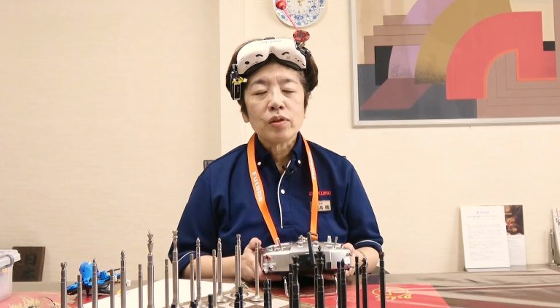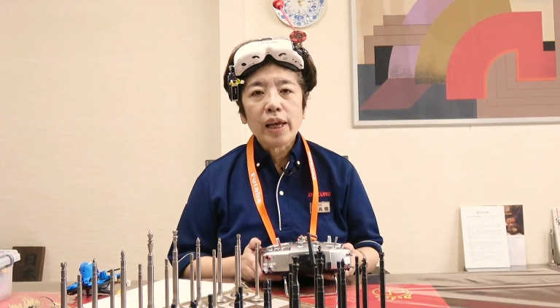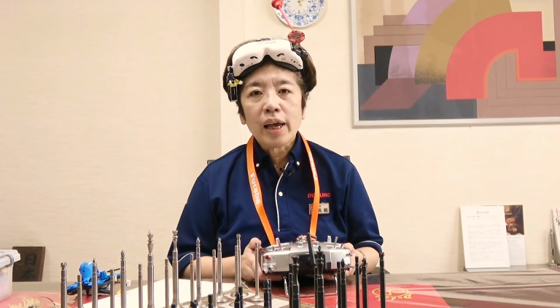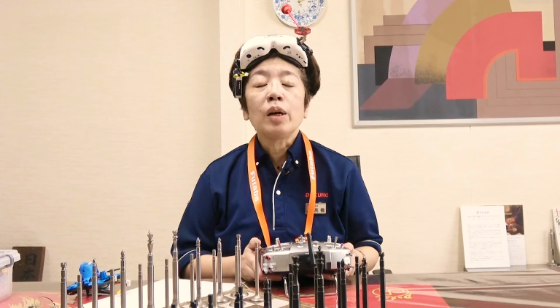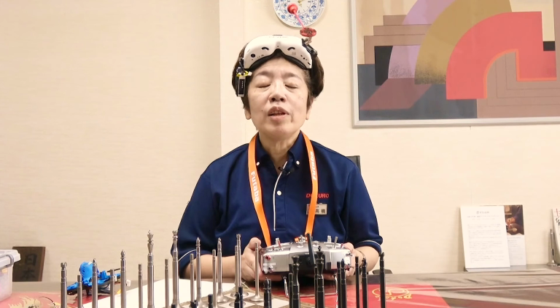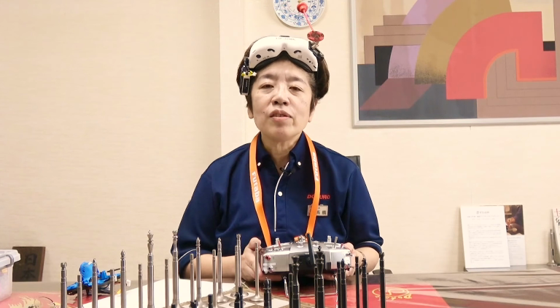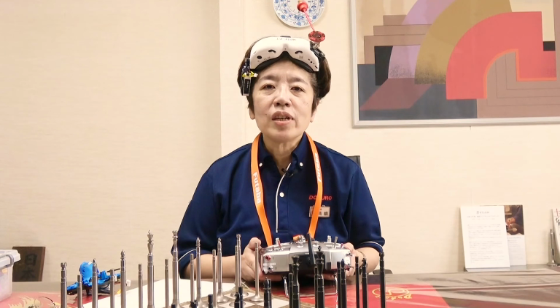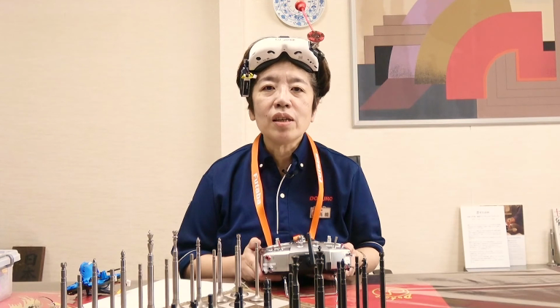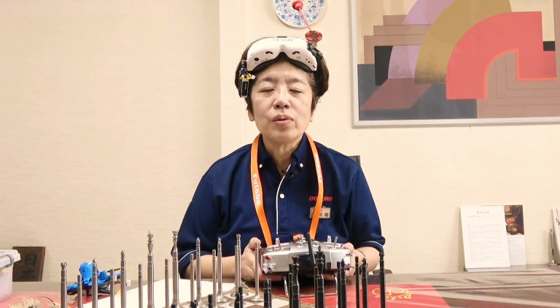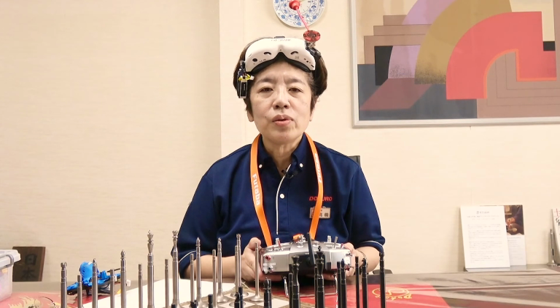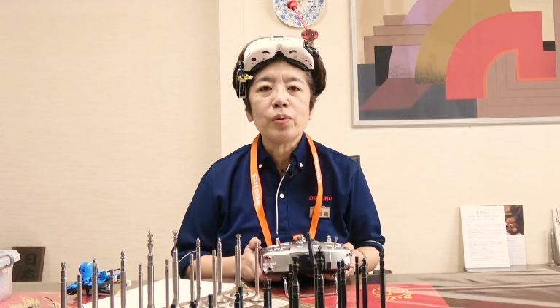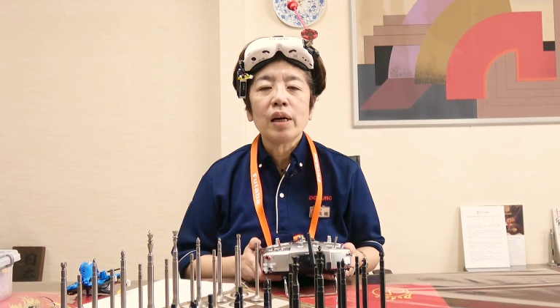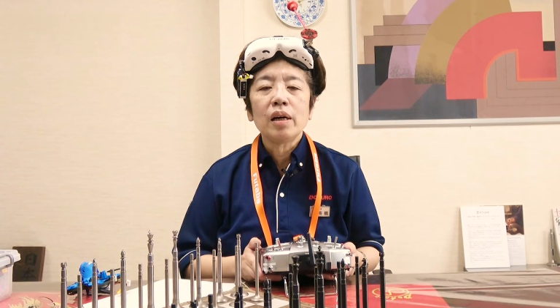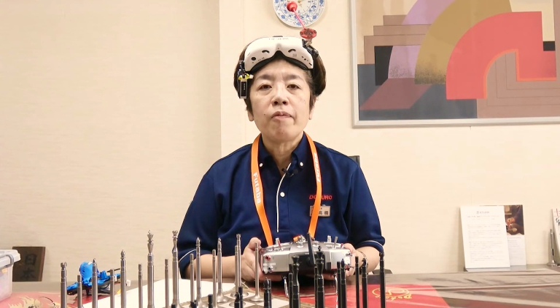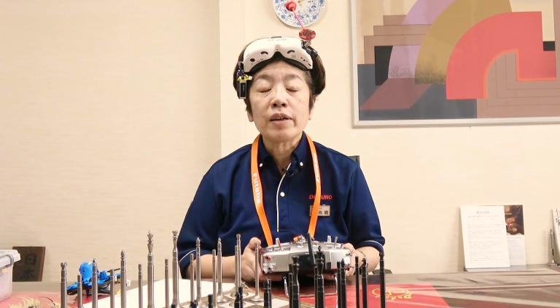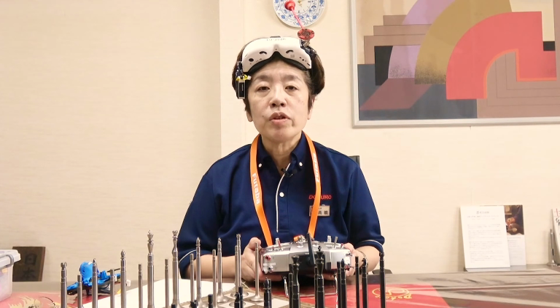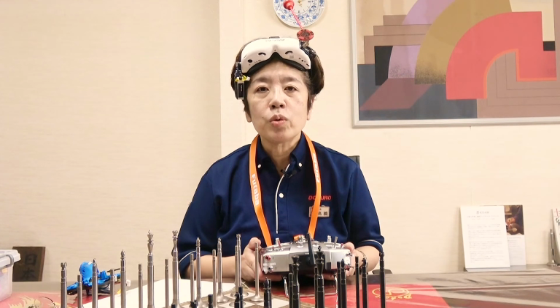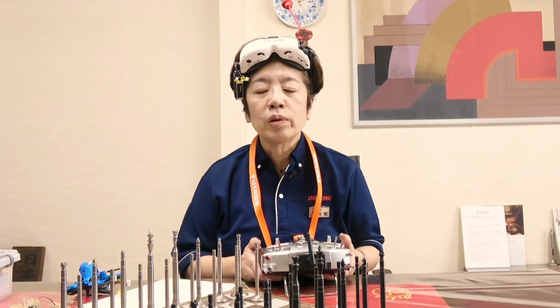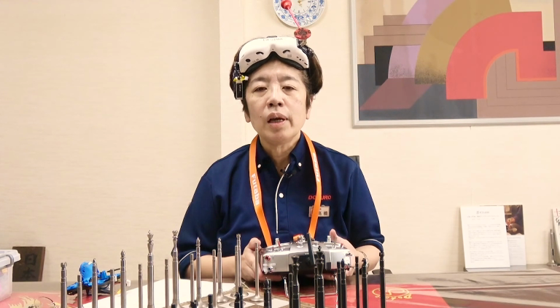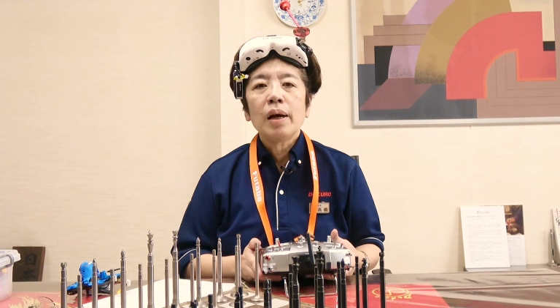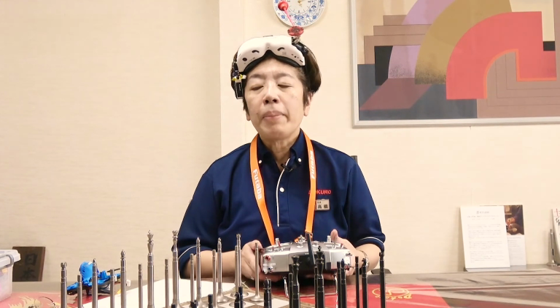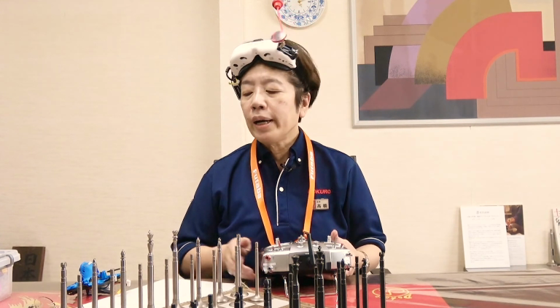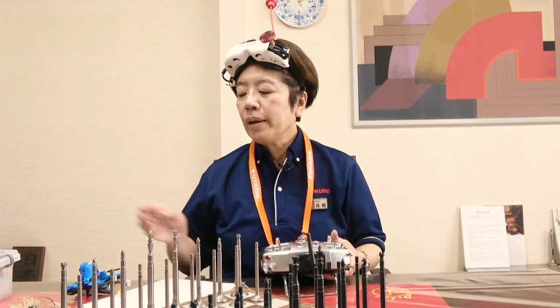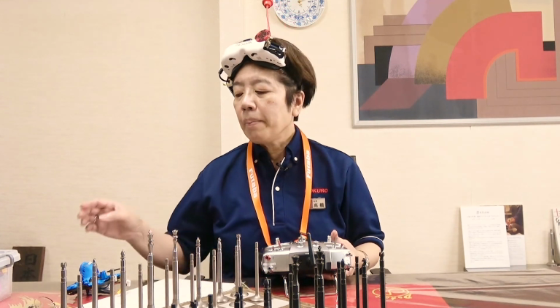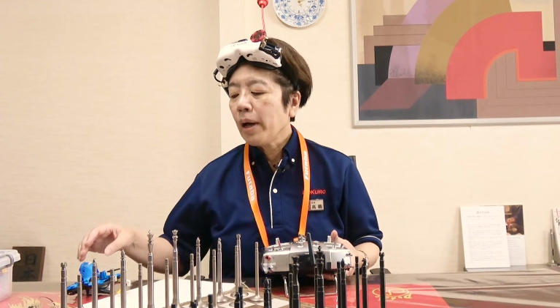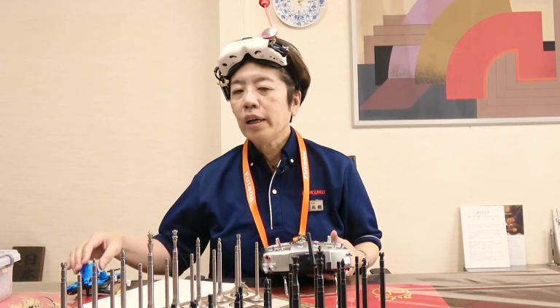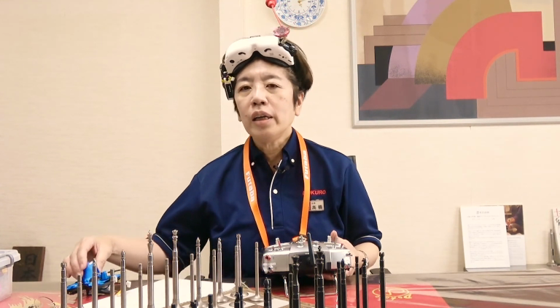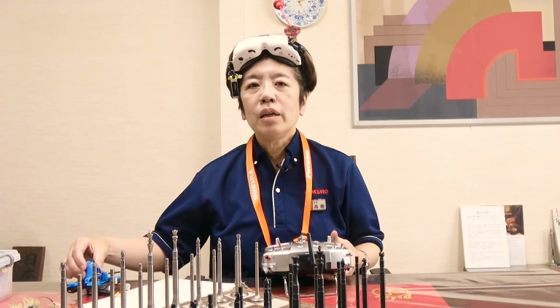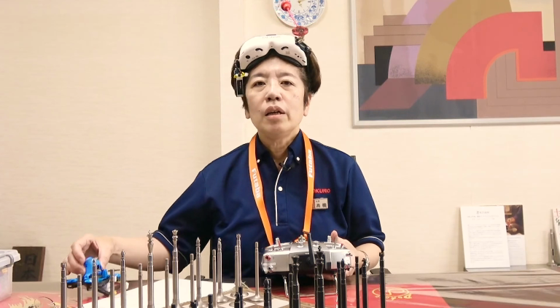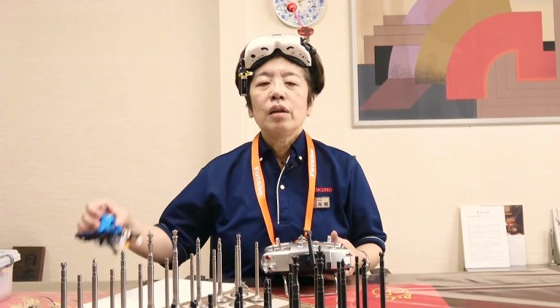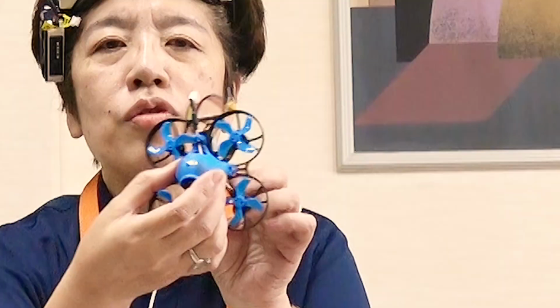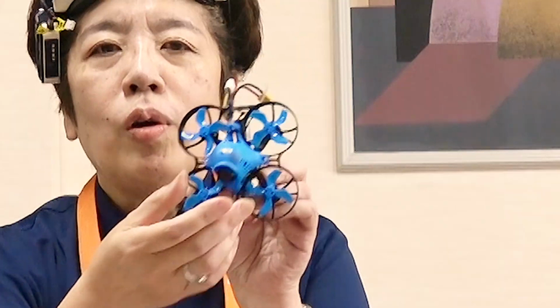Today I would like to take you on a factory tour by my drone.